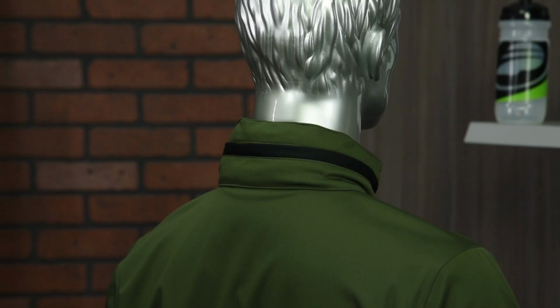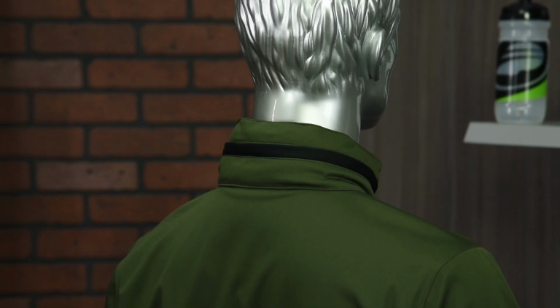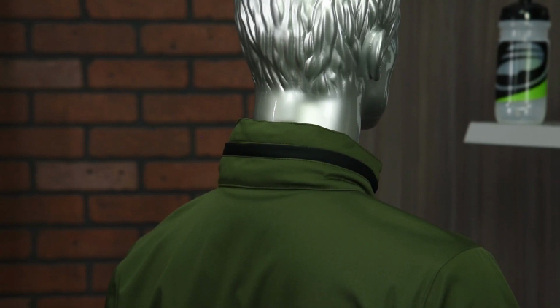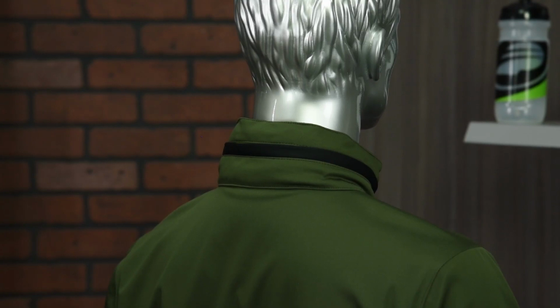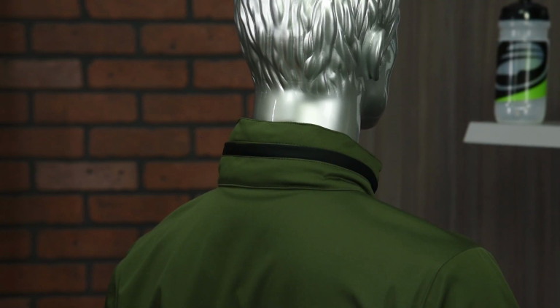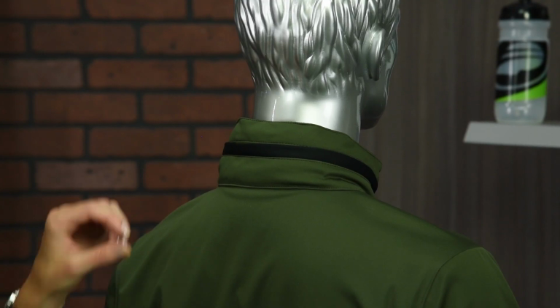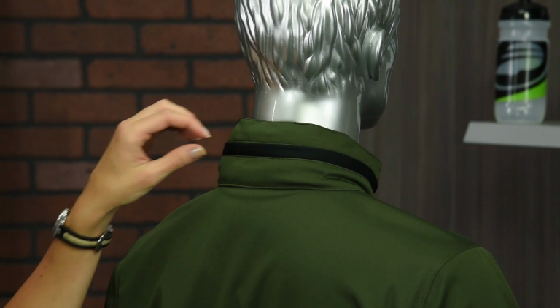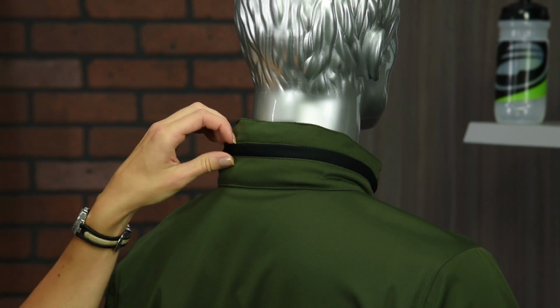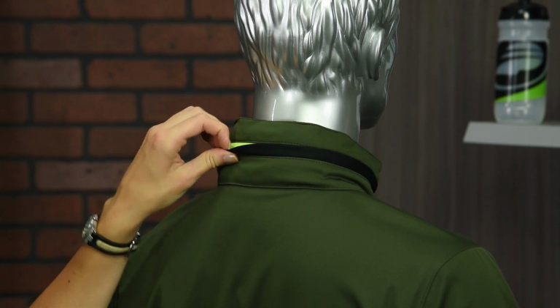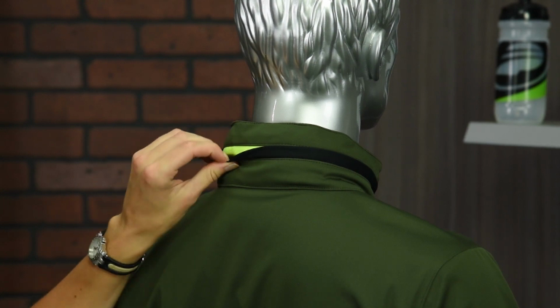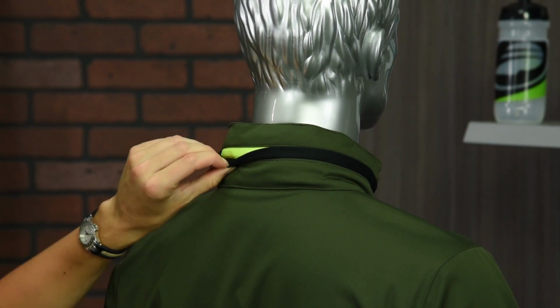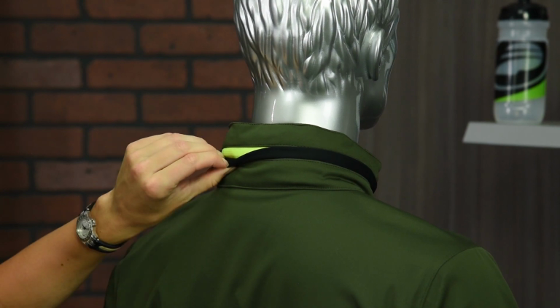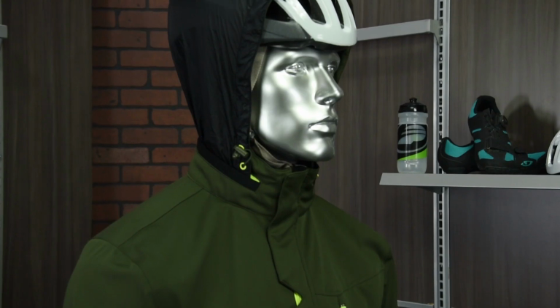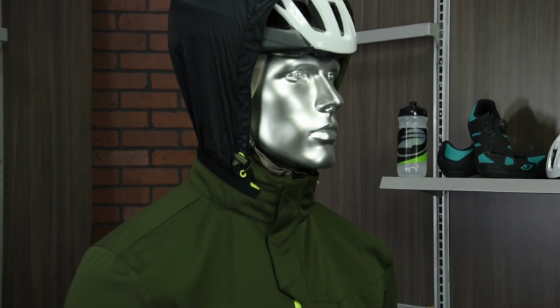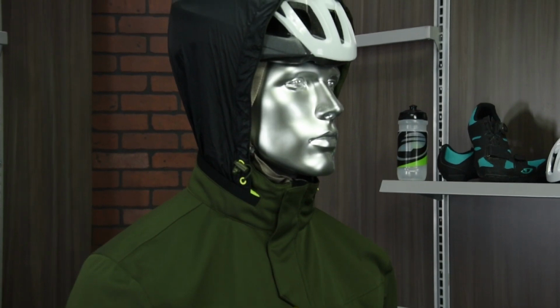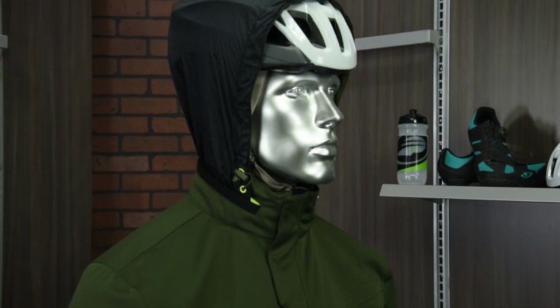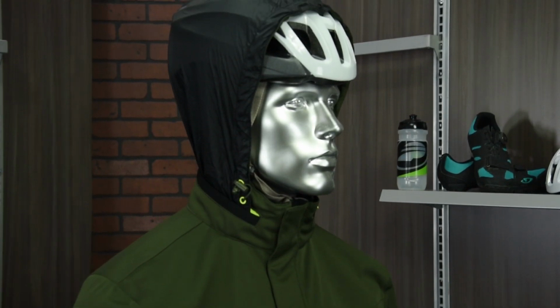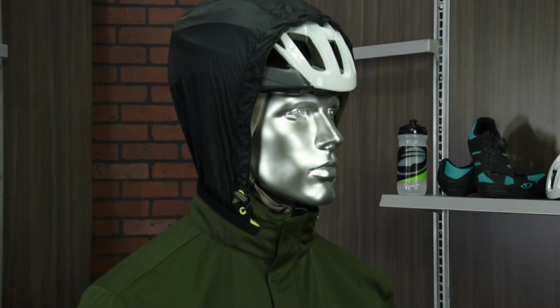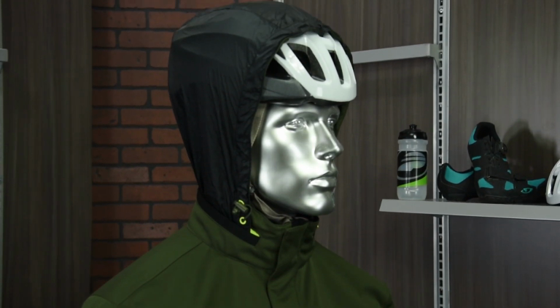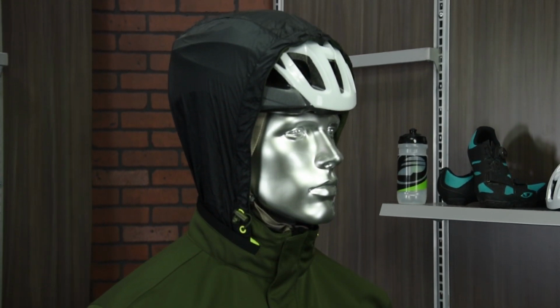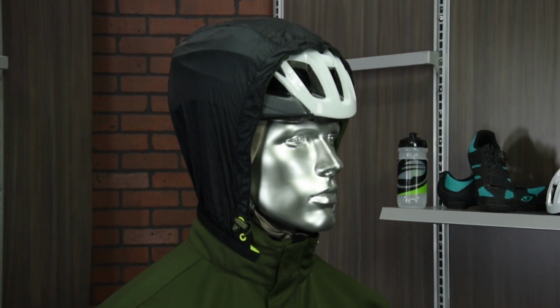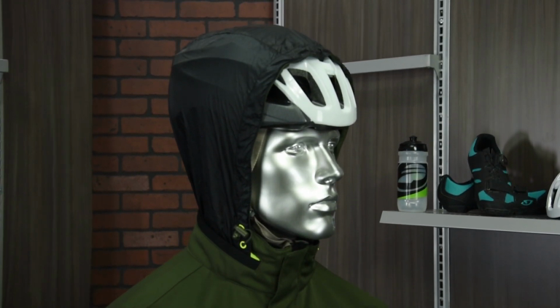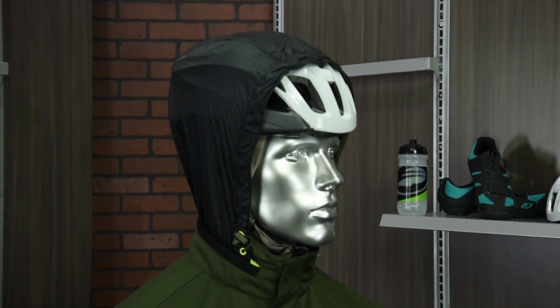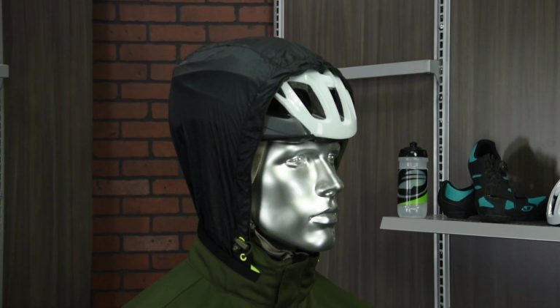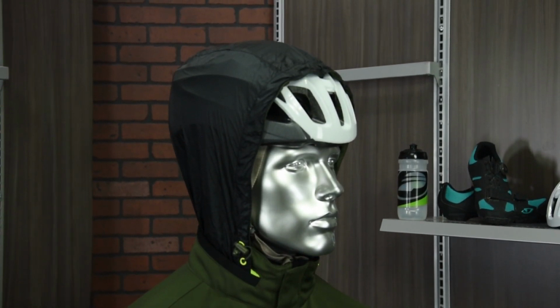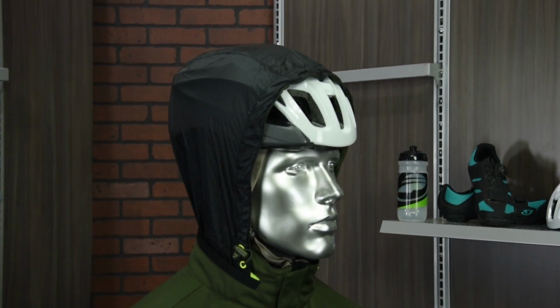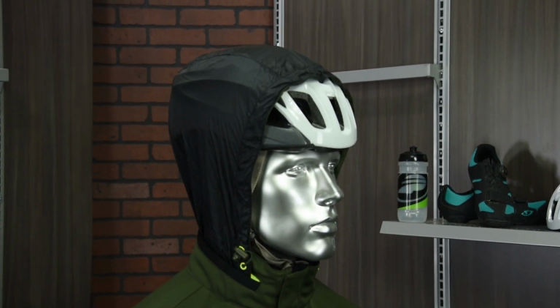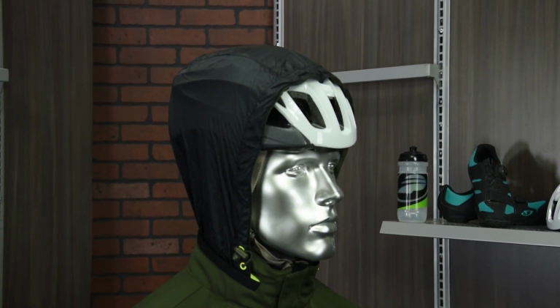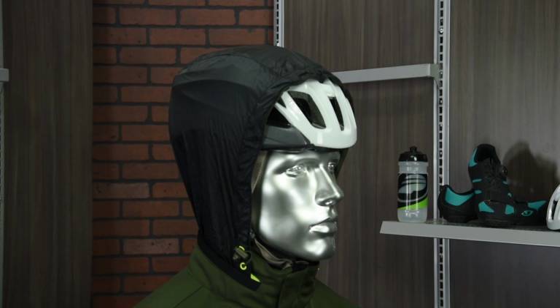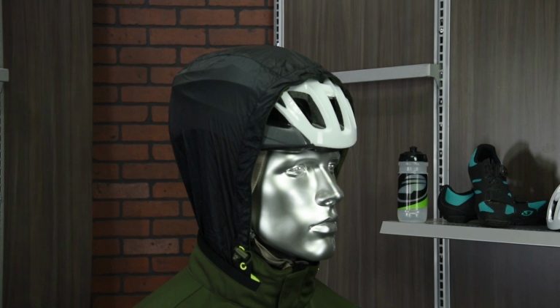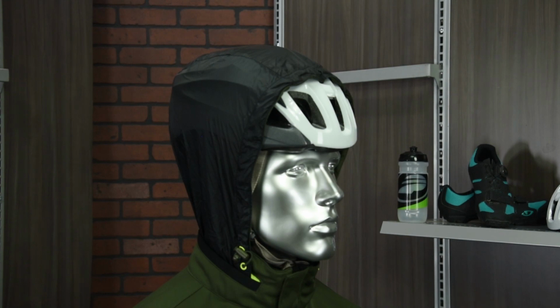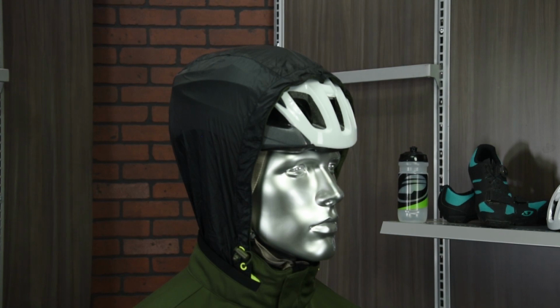You also have a lightweight hood that's stored in the collar, large enough to fit over your helmet while riding, and it stows easily away when you don't need it.